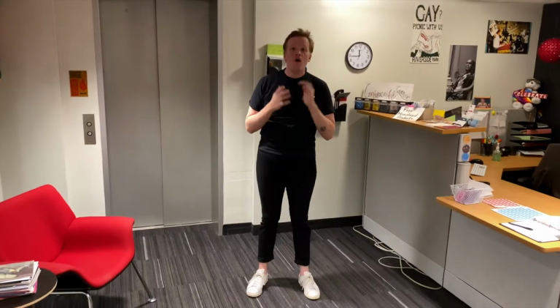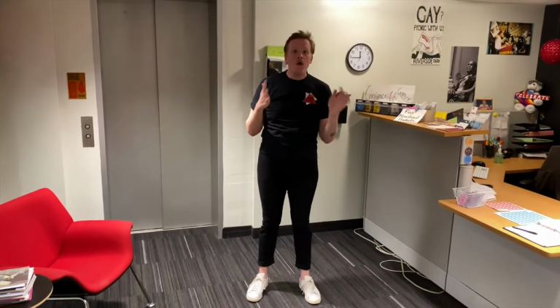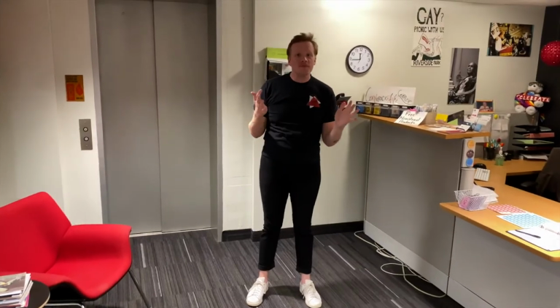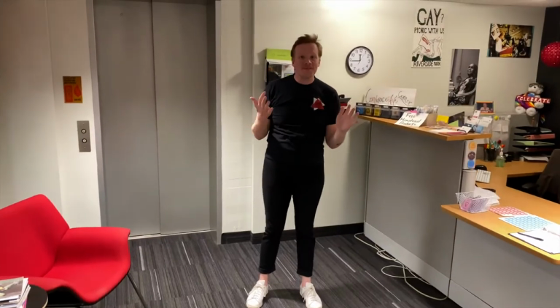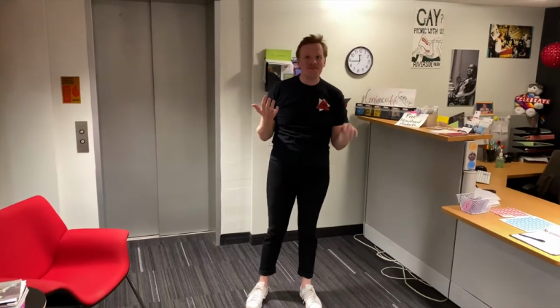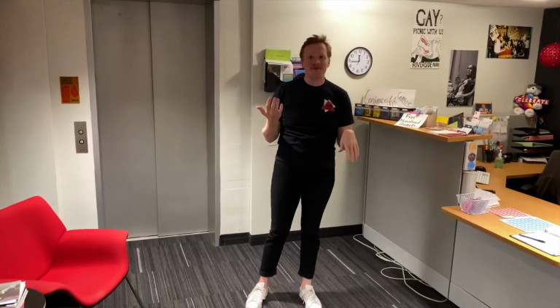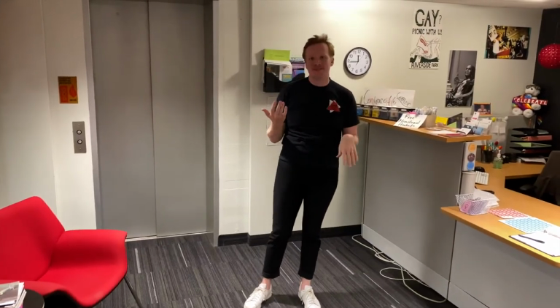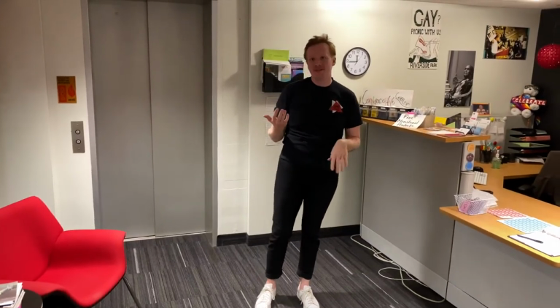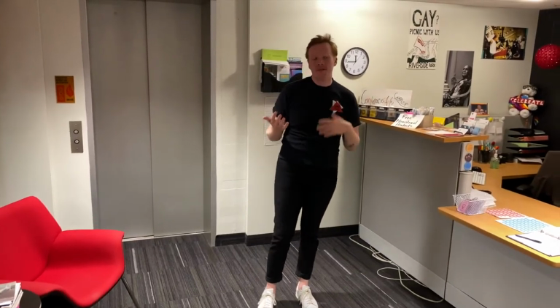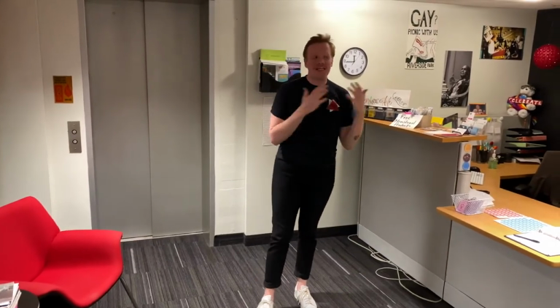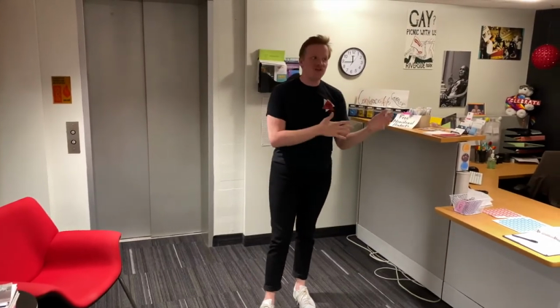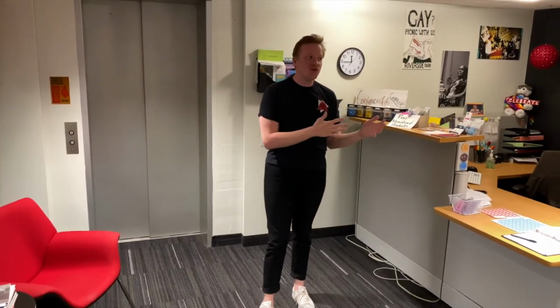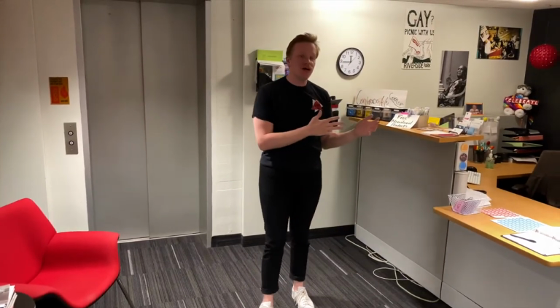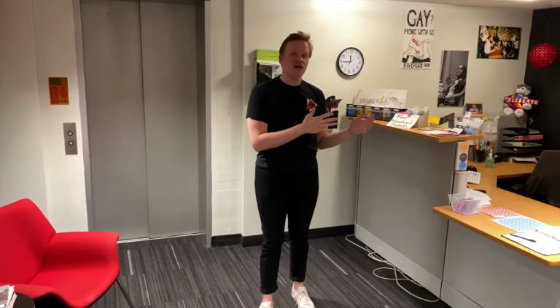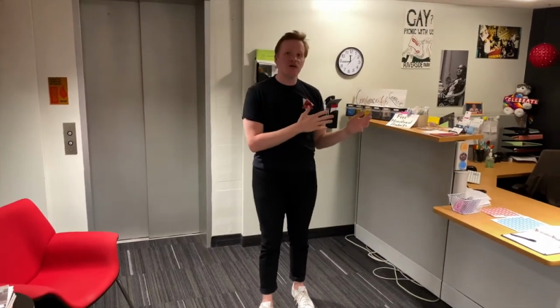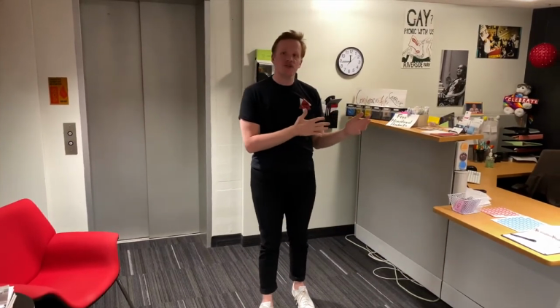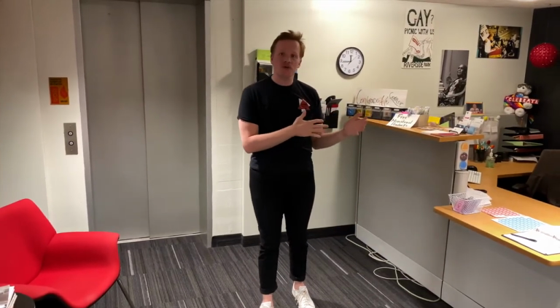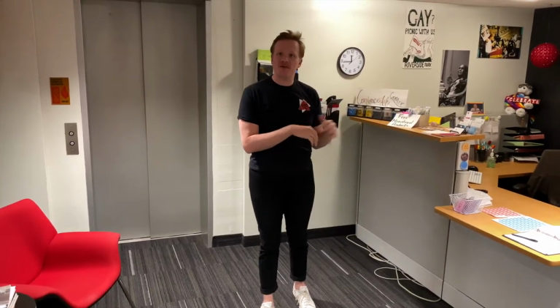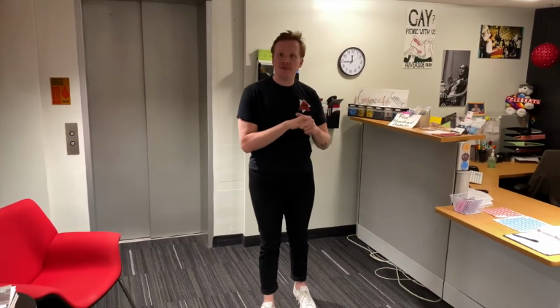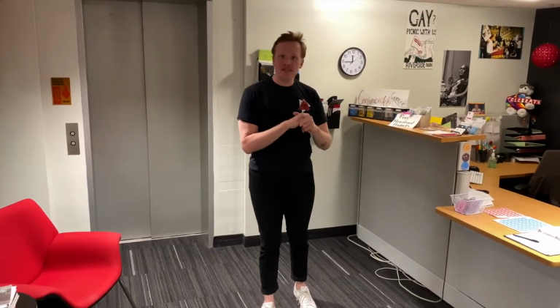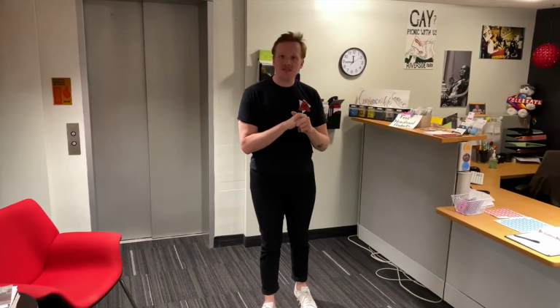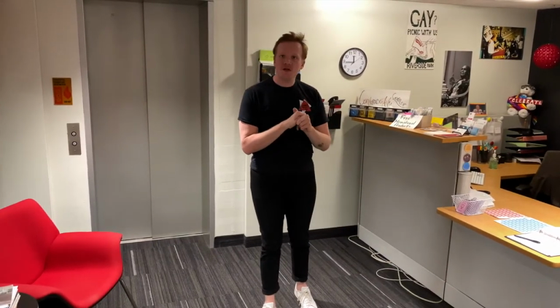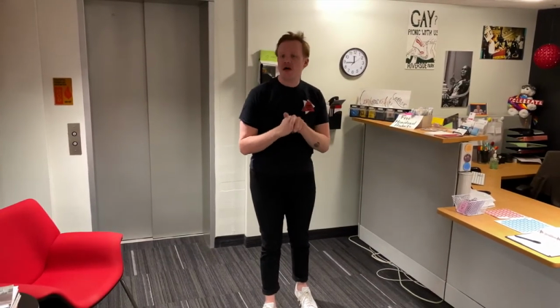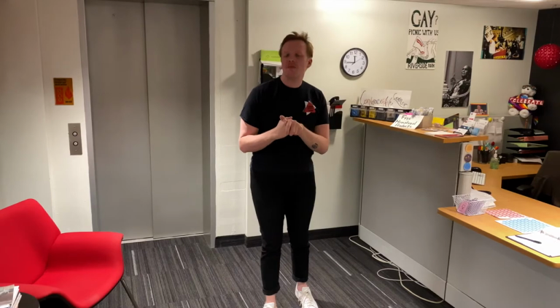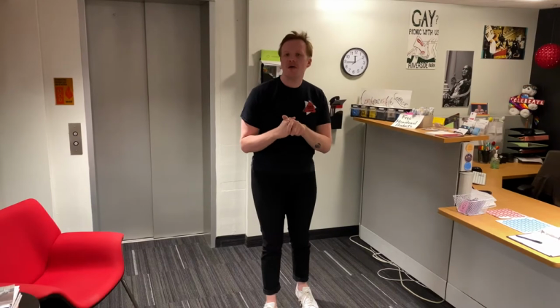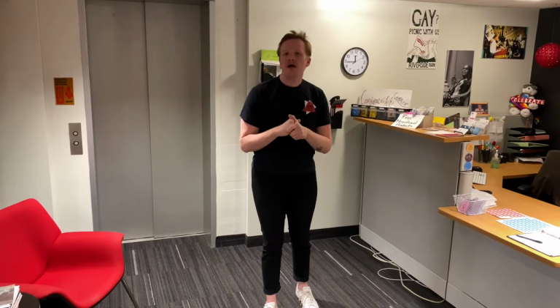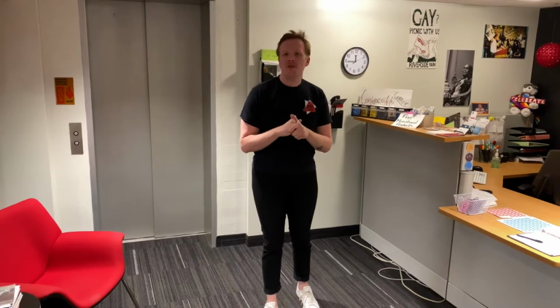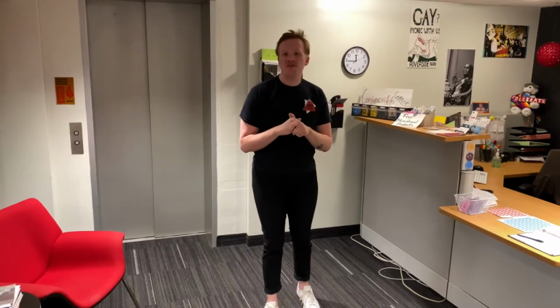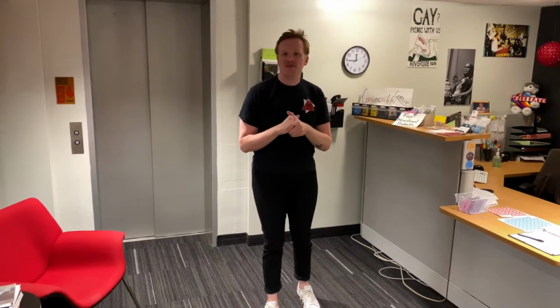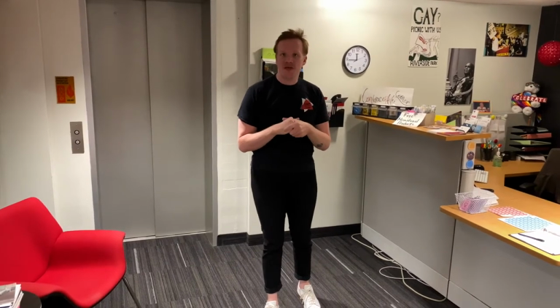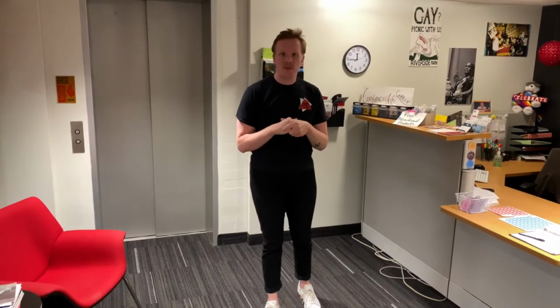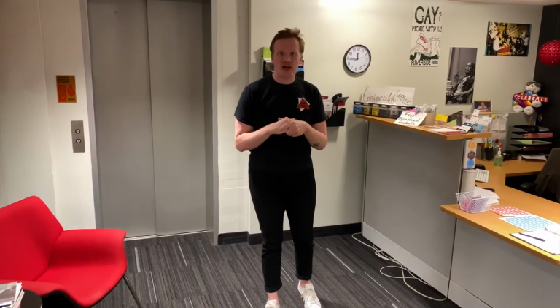Welcome to the LGBT Resource Center. I'm going to give you a quick tour of our space as well as talk about a couple of services that we provide.